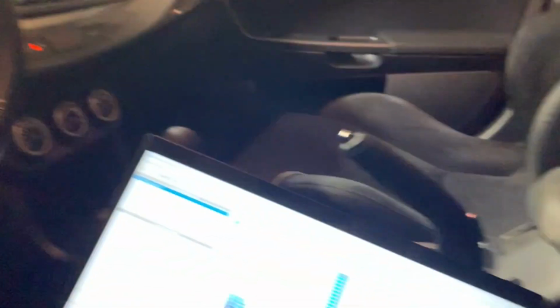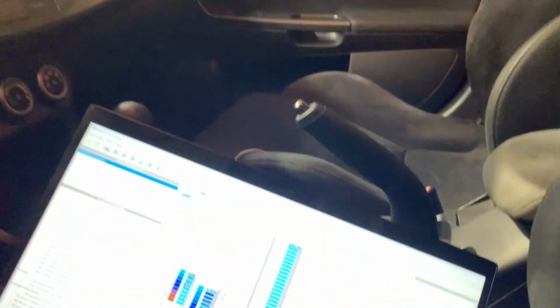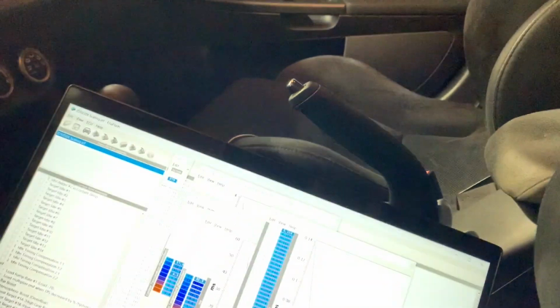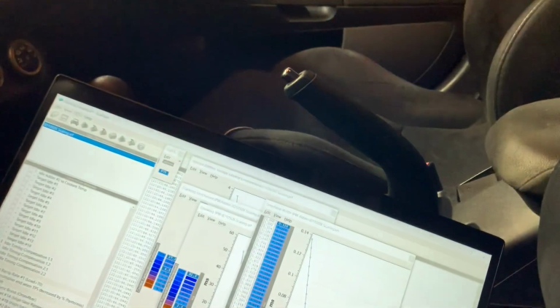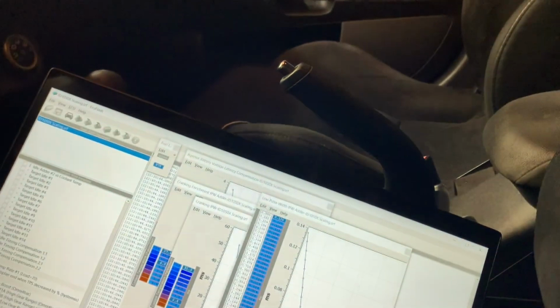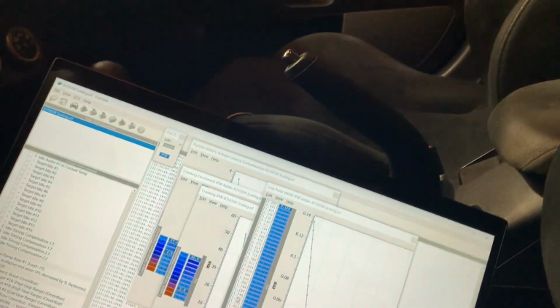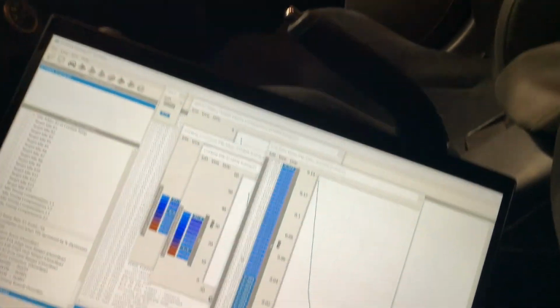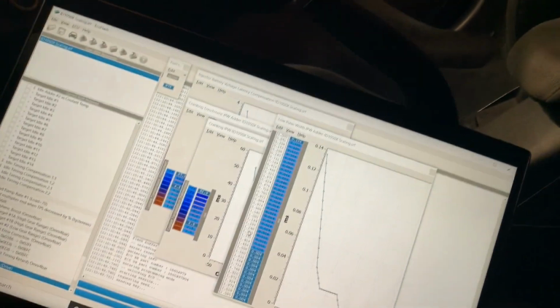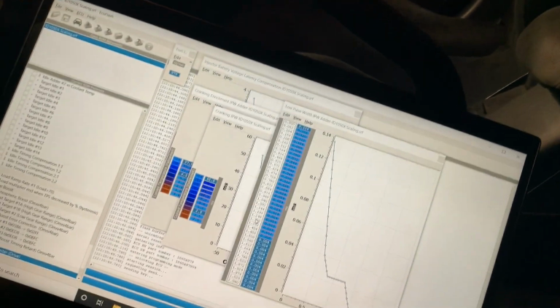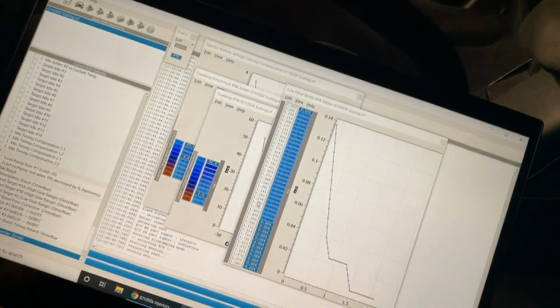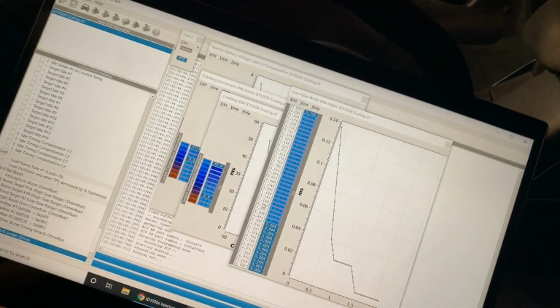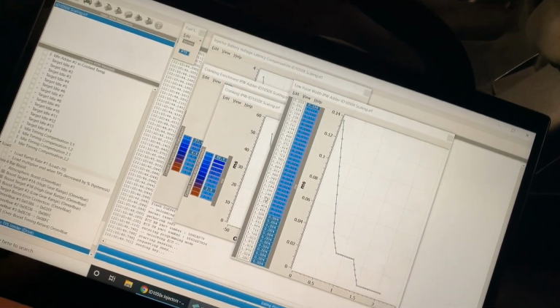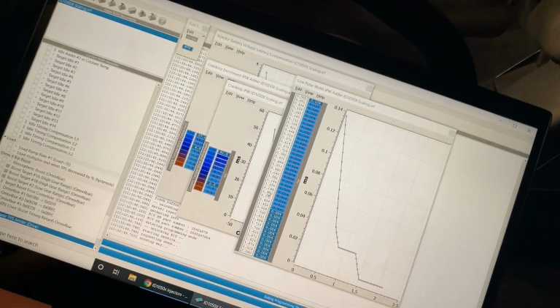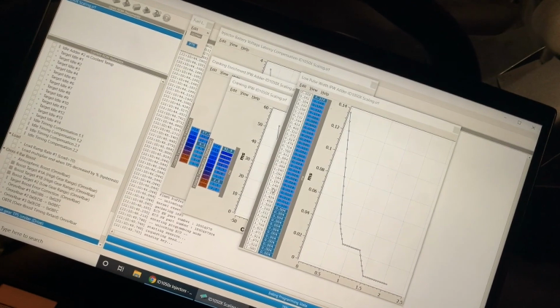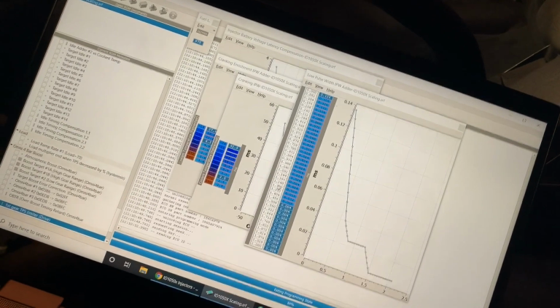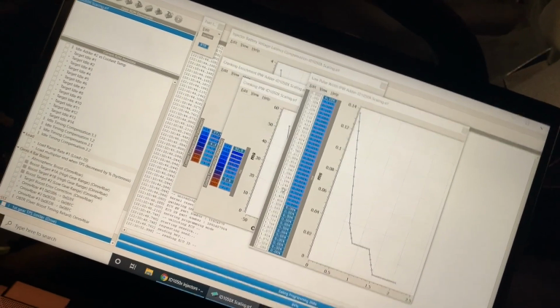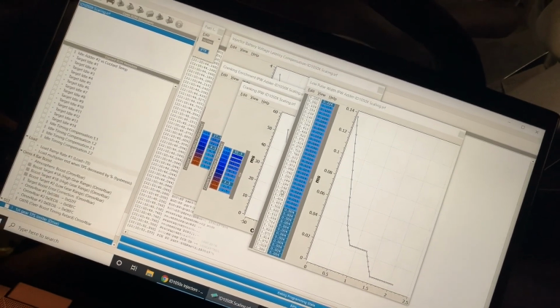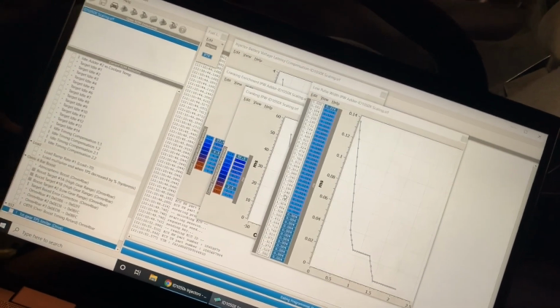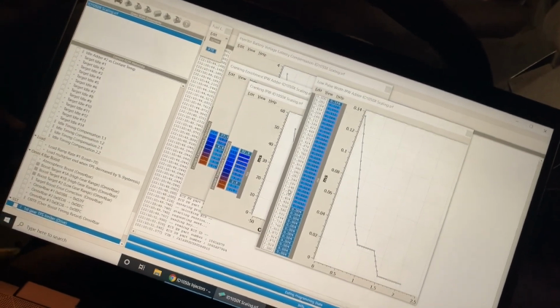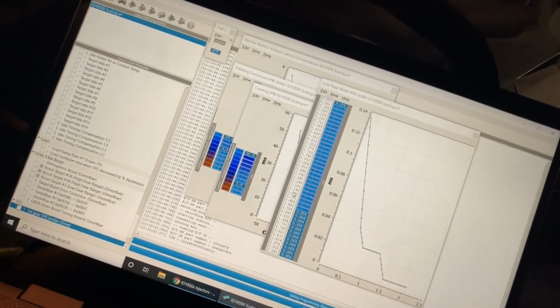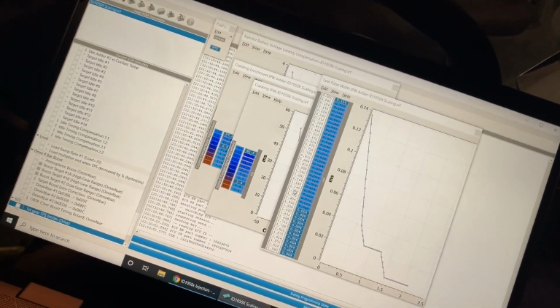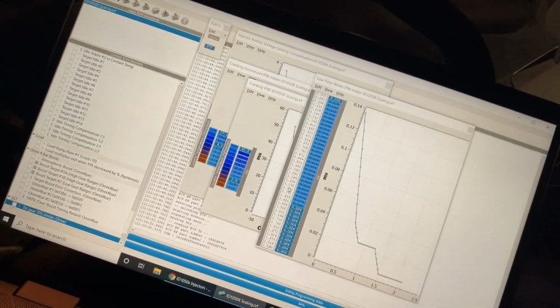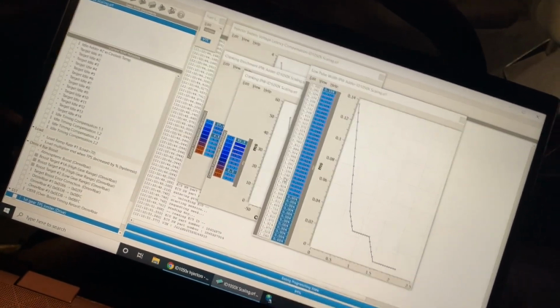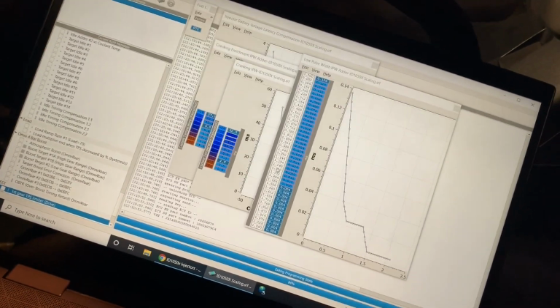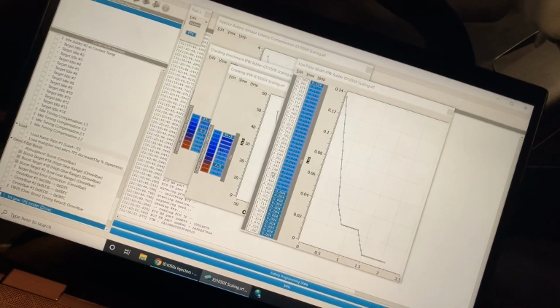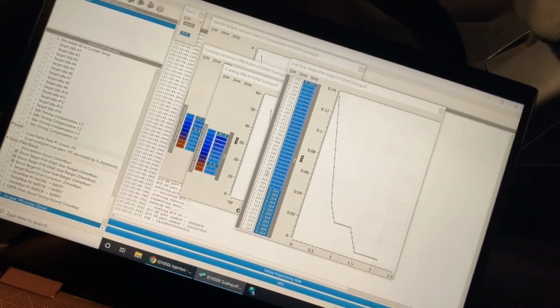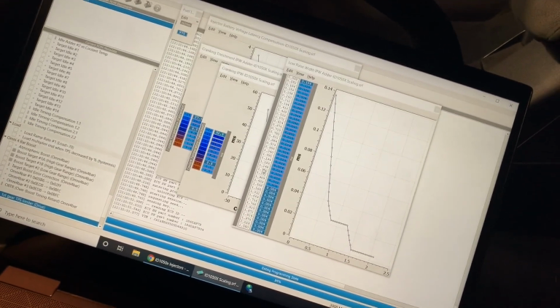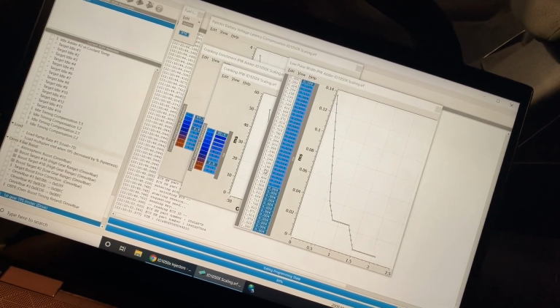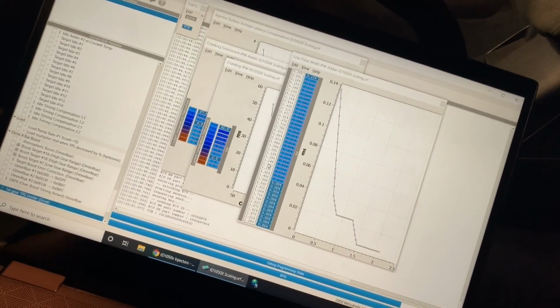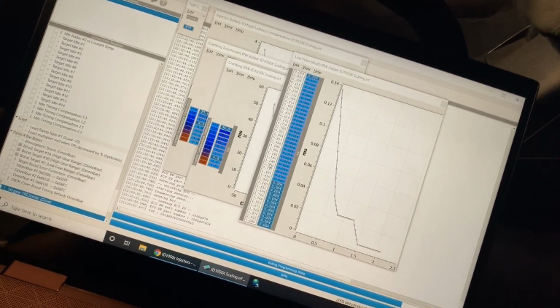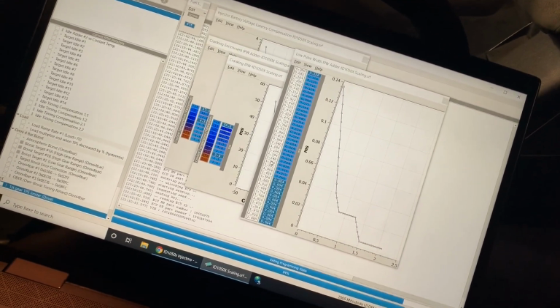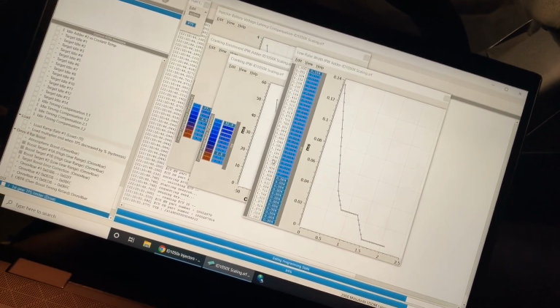To be honest, I already ran it and yeah it was pig rich at idle because it still thought it had stock injectors. But it did start and run.